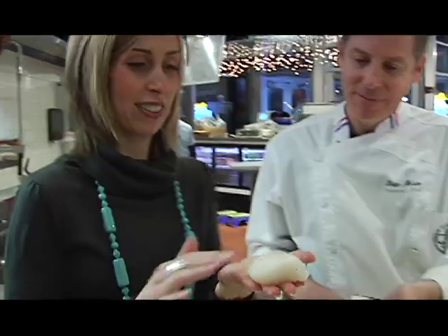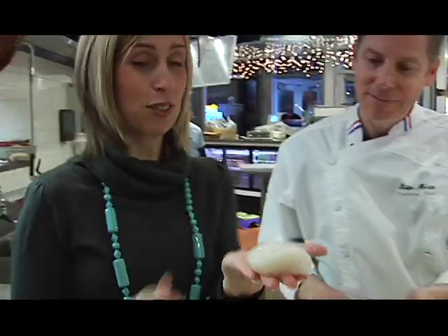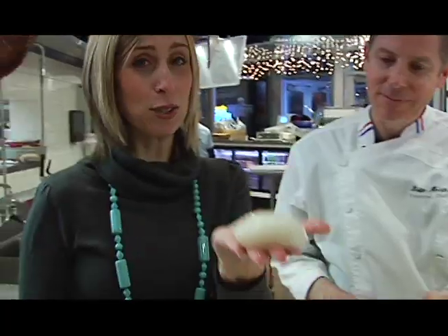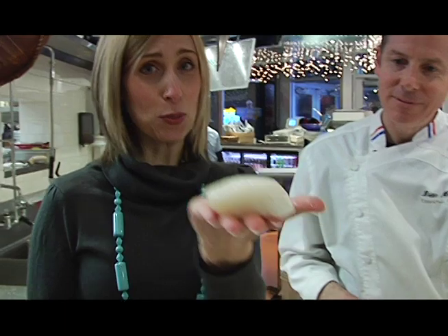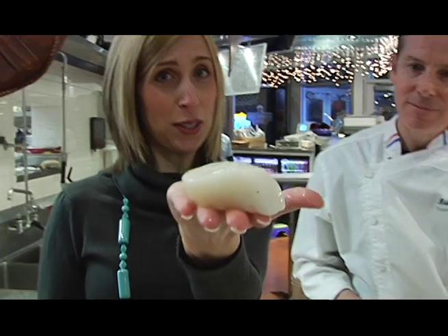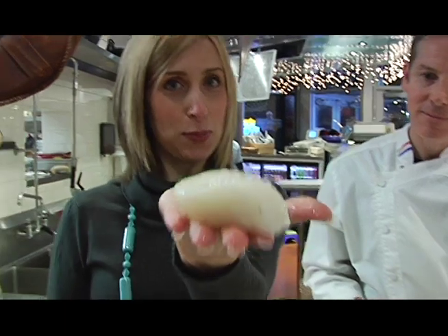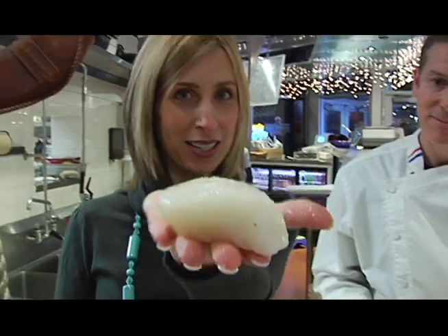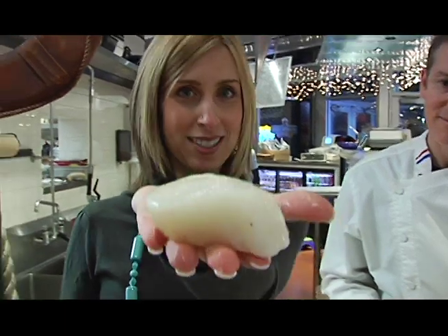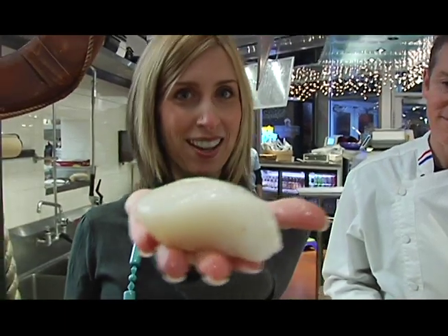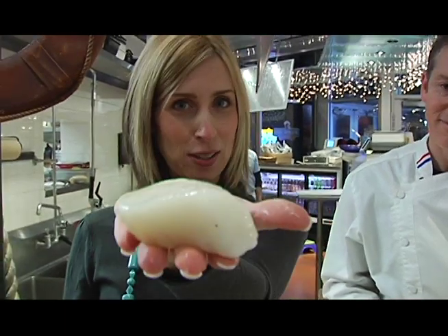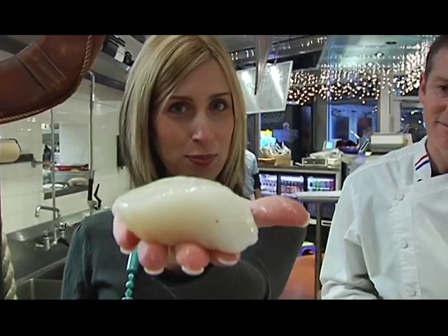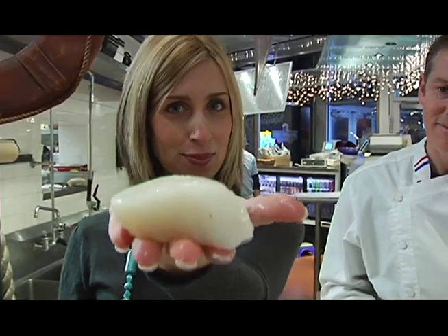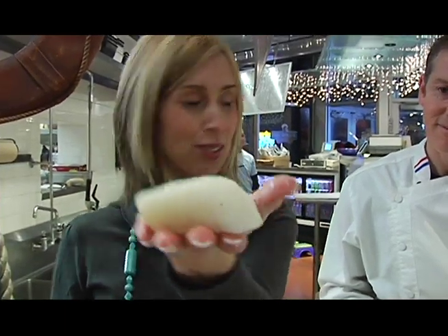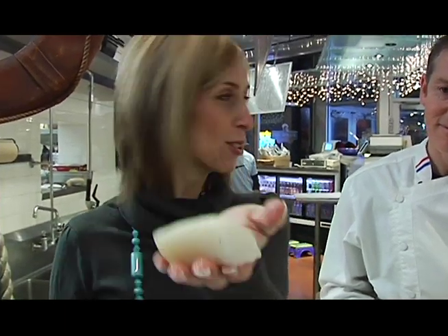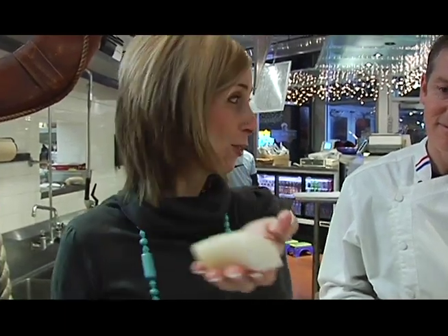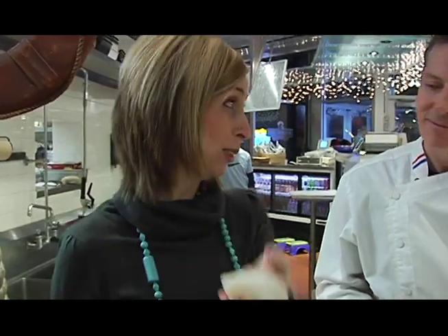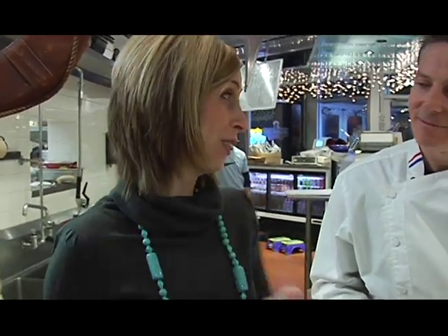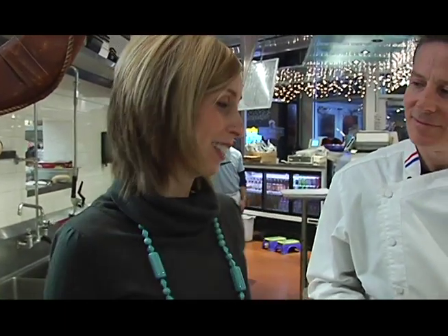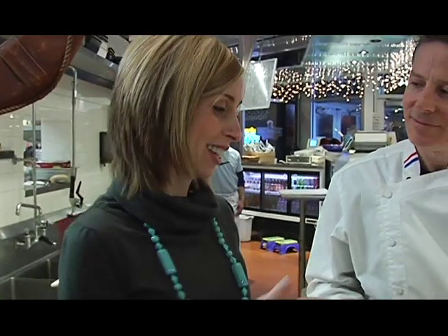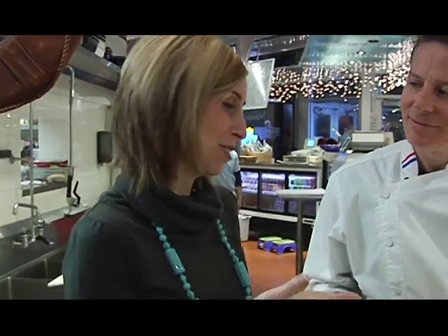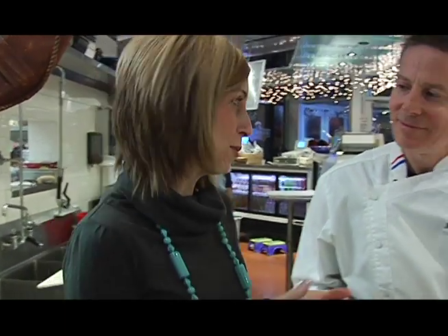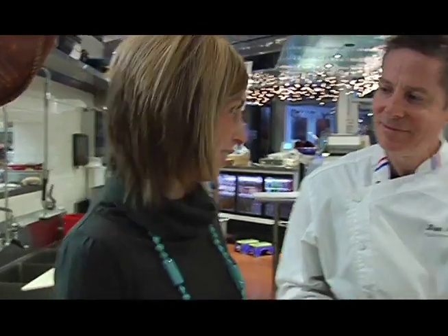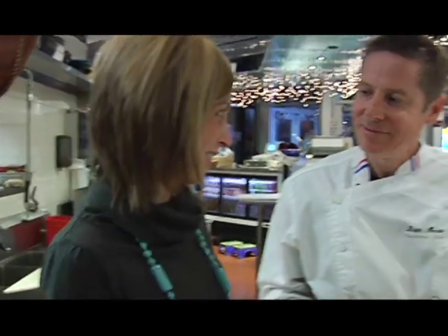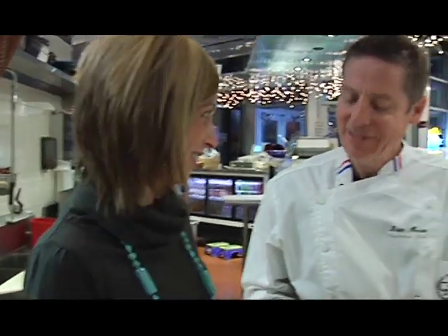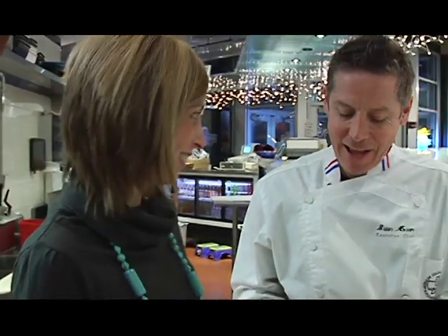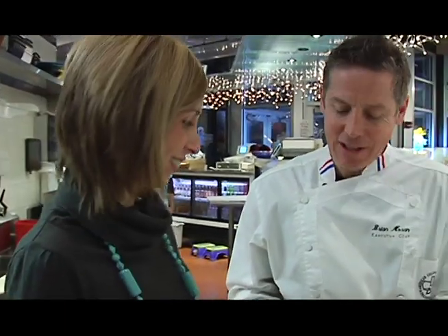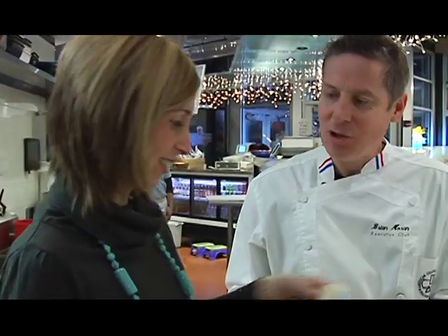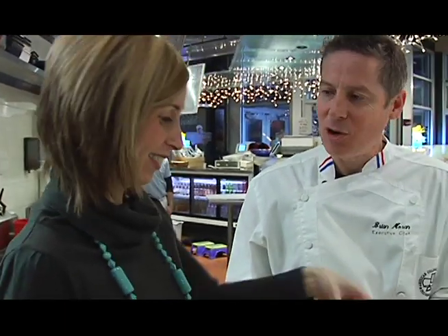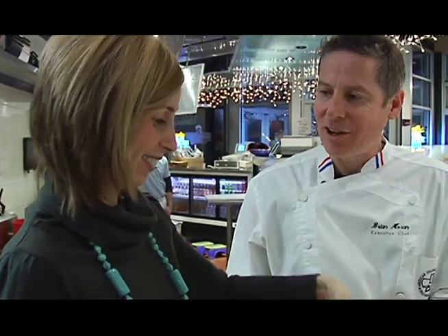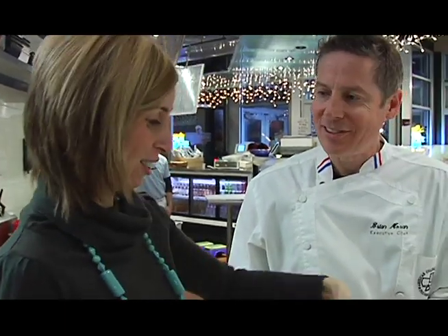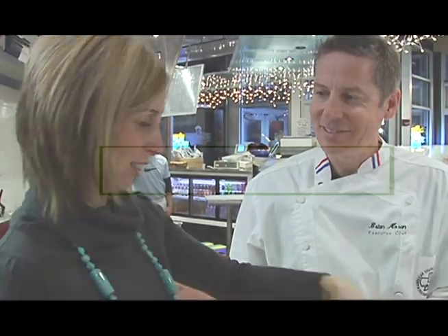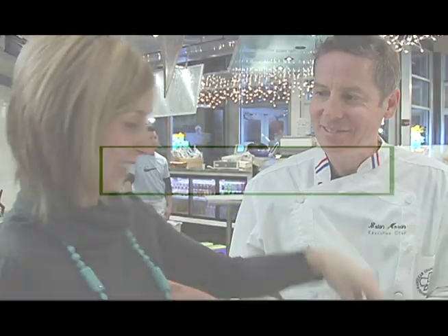This is one big scallop! So can we take these upstairs? Yeah, let's go cook. All right, great.